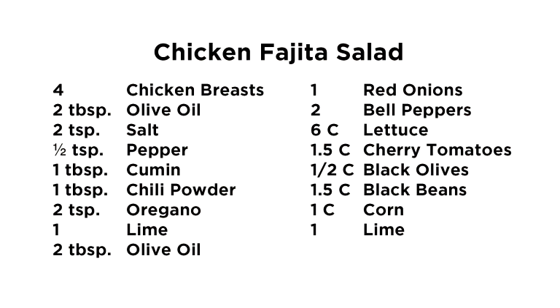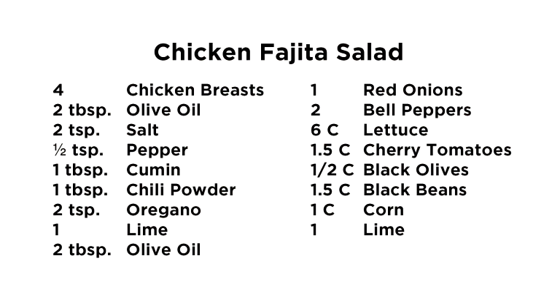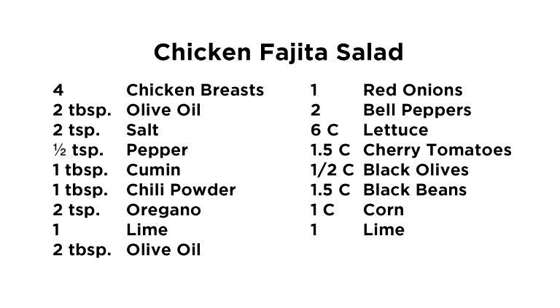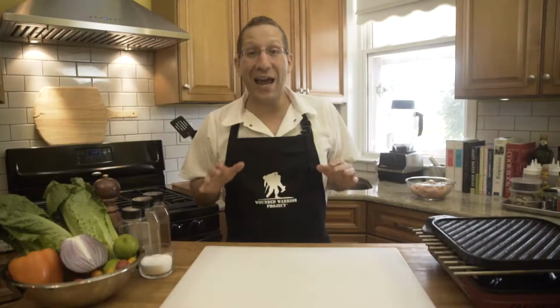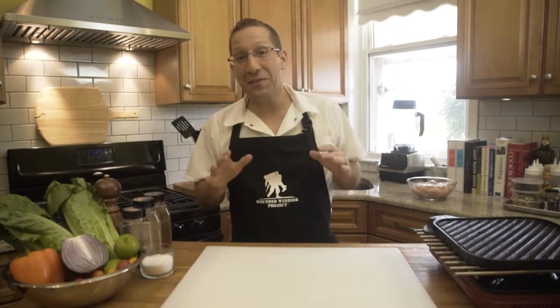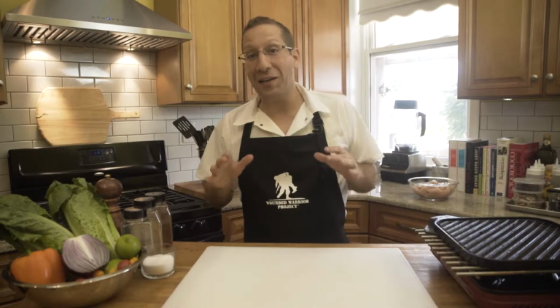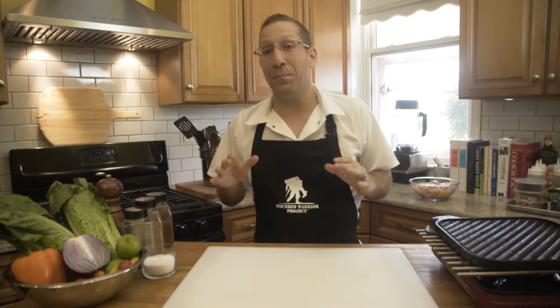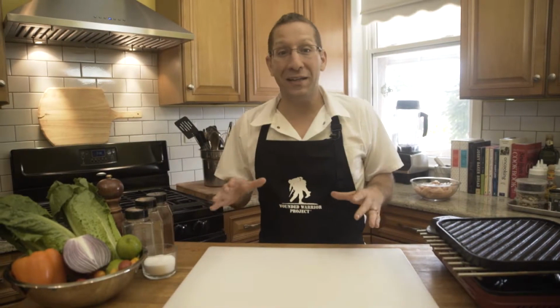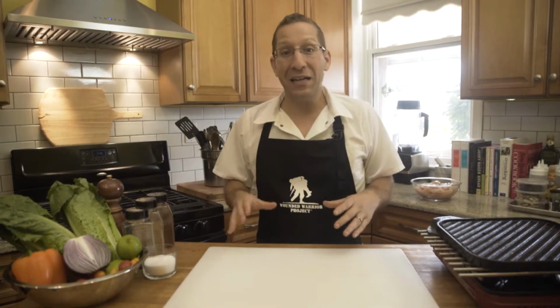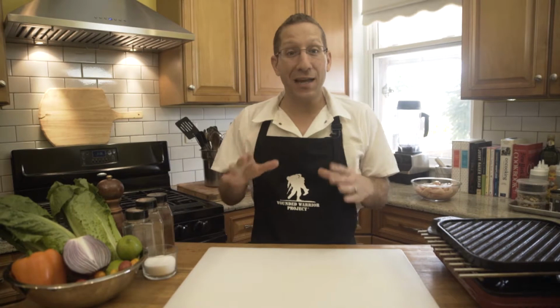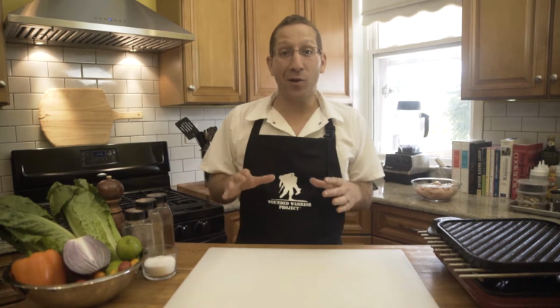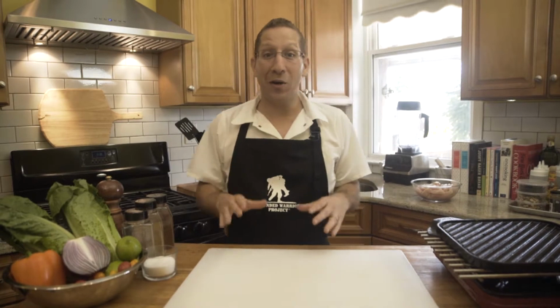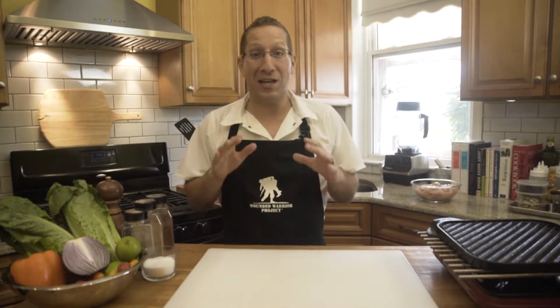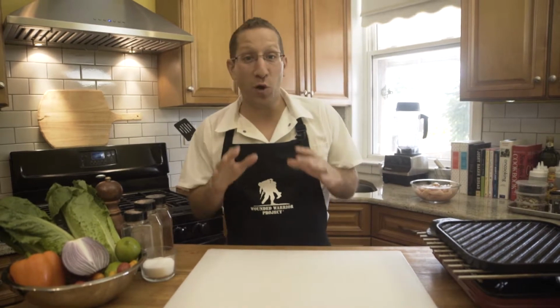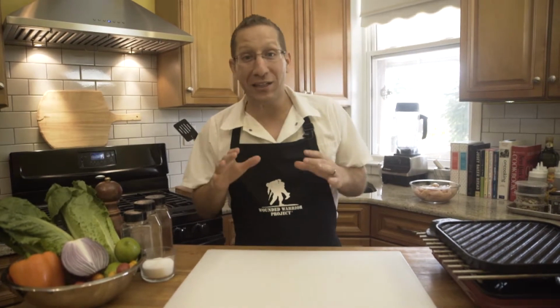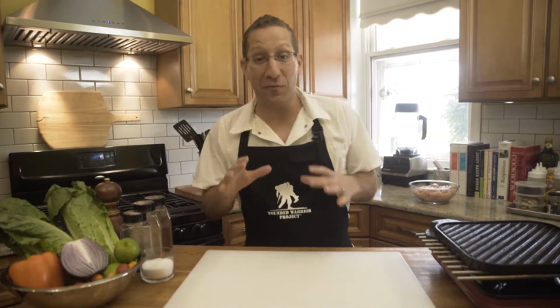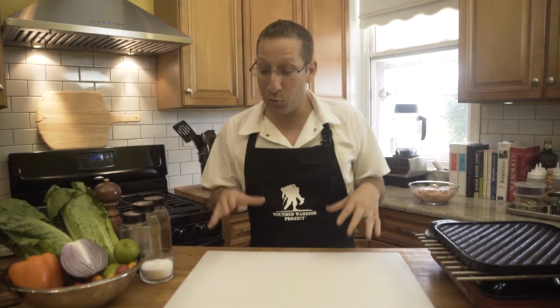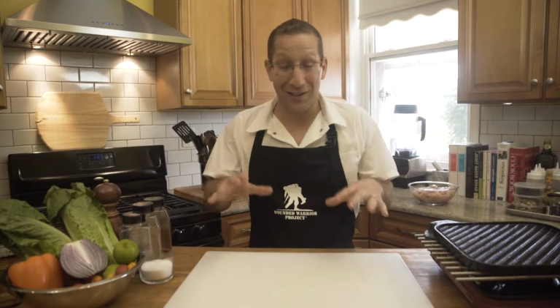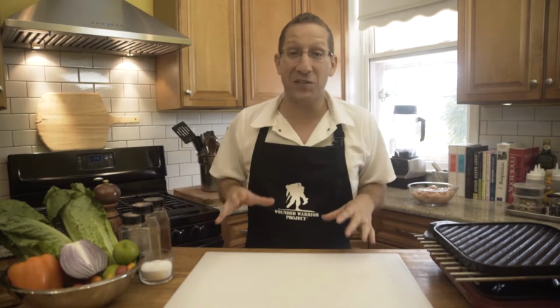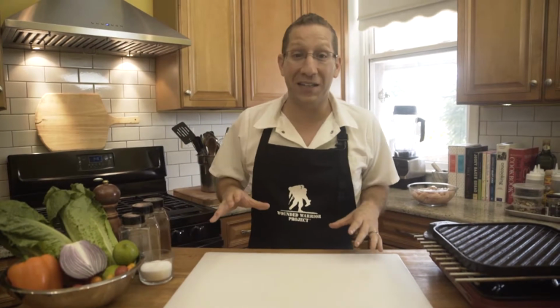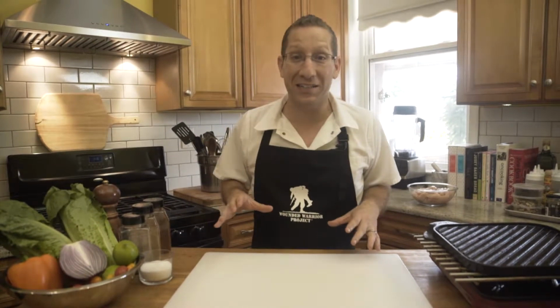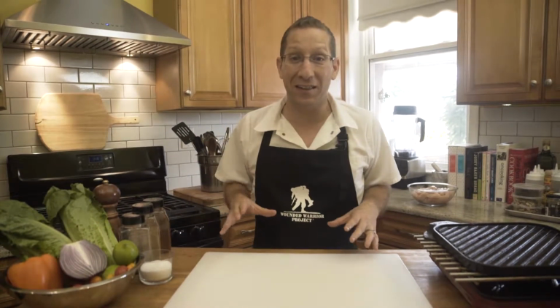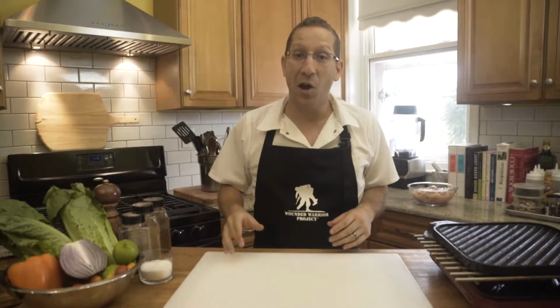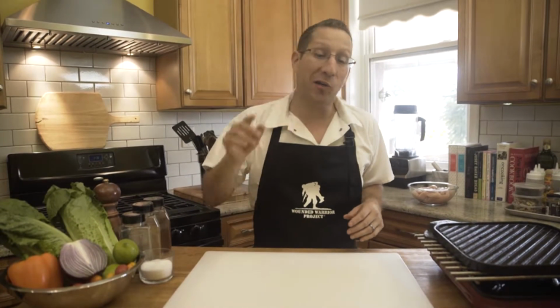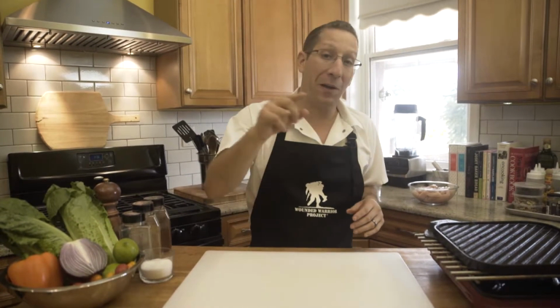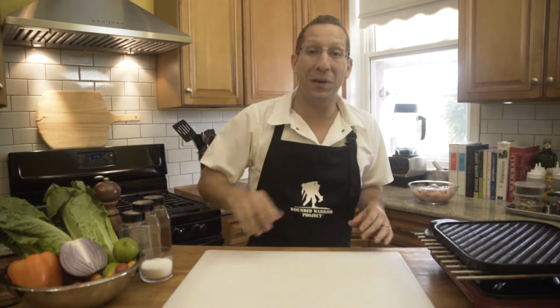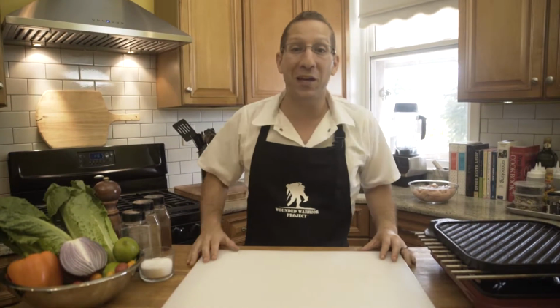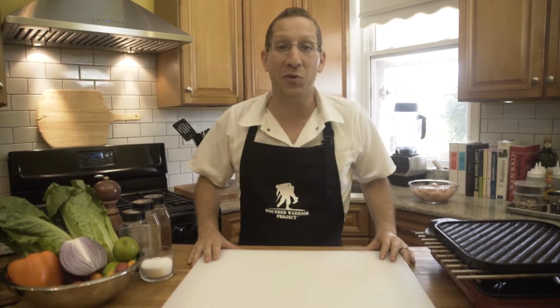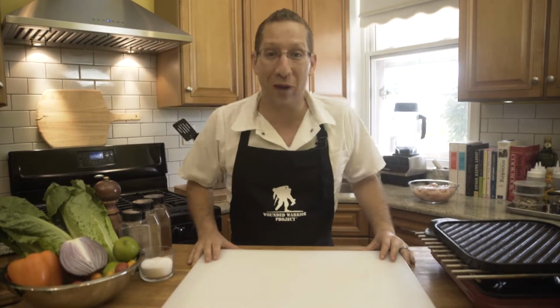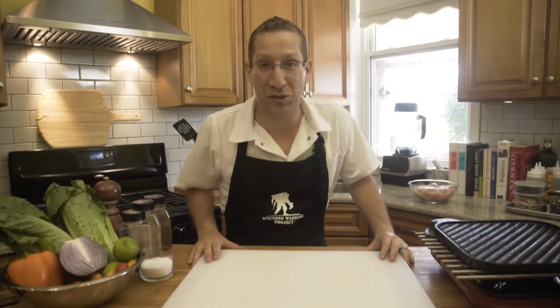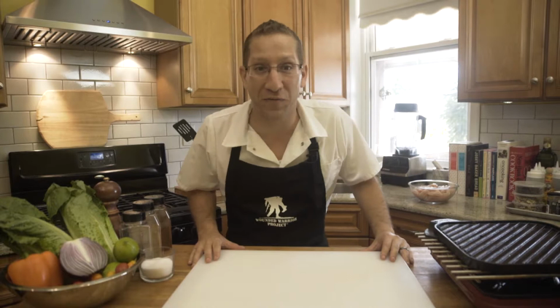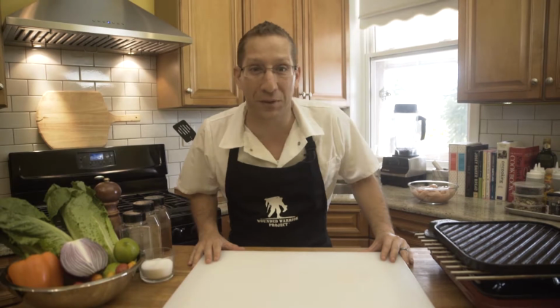Now if you're anything like me, taco and taco-related foods like this fajita salad are going to be a big hit with you and your family.